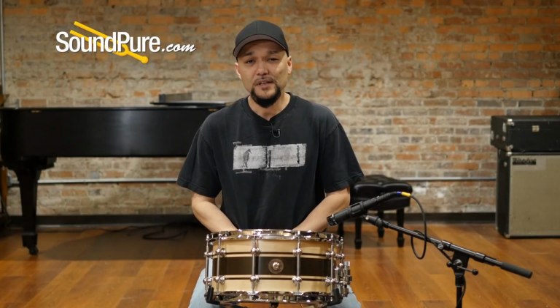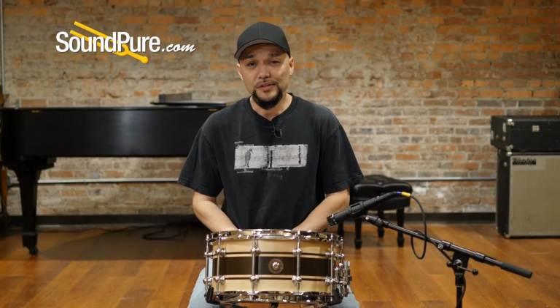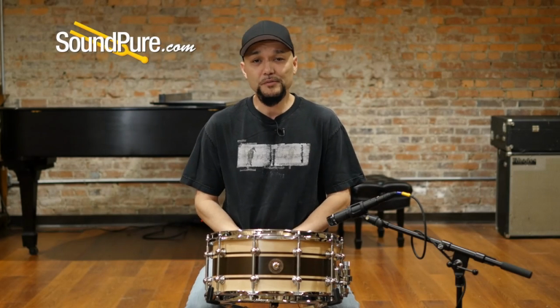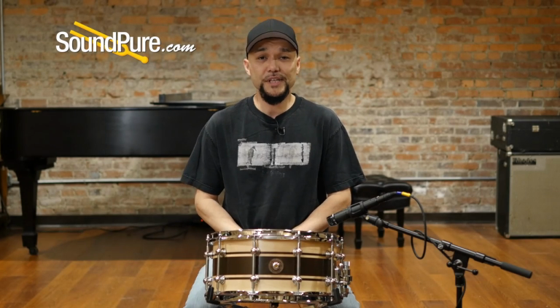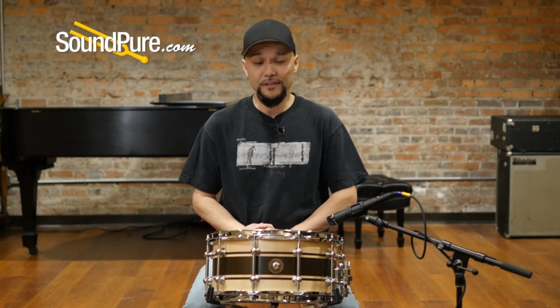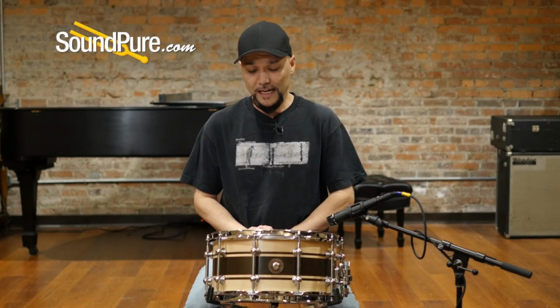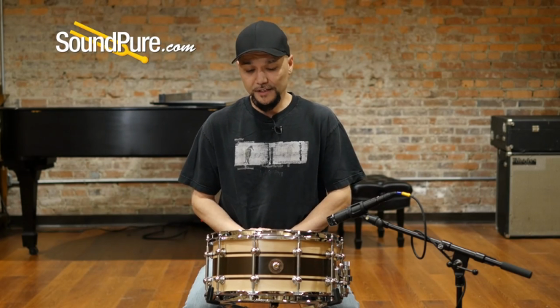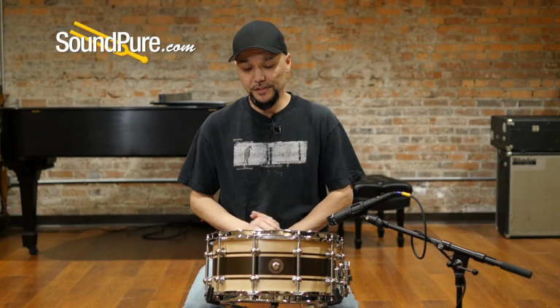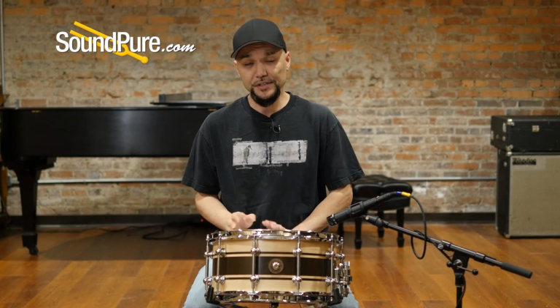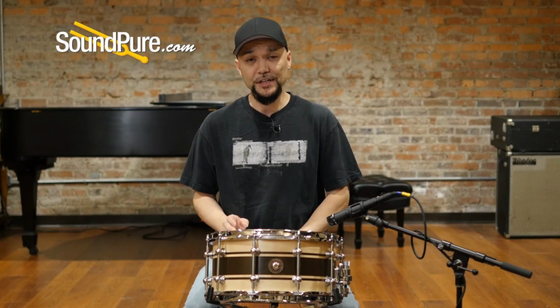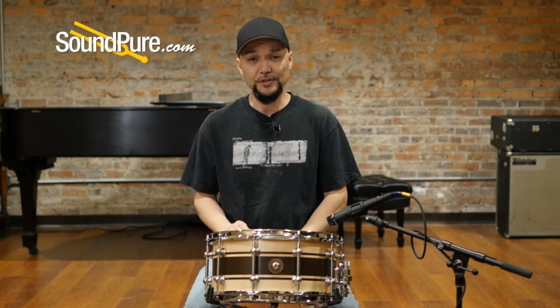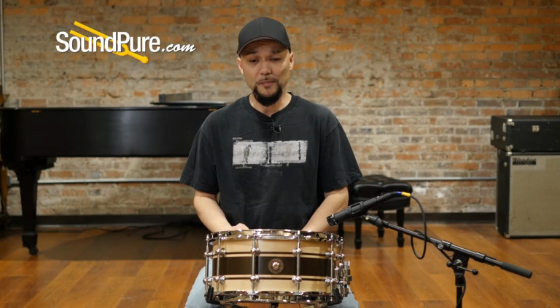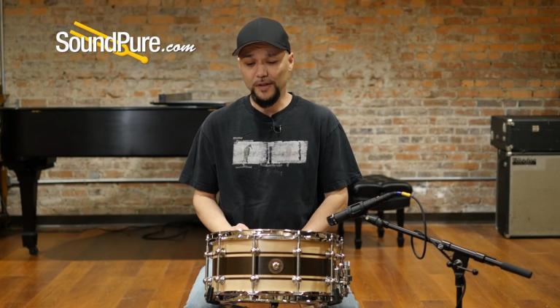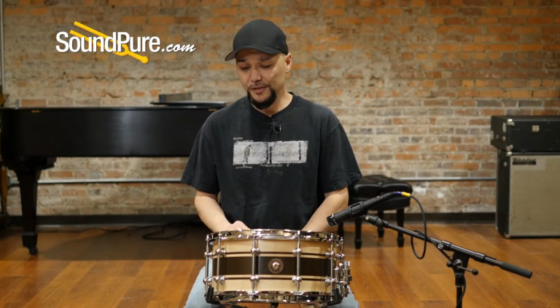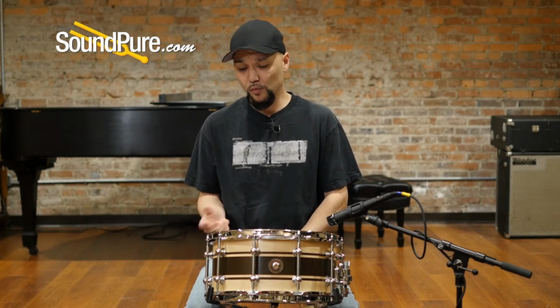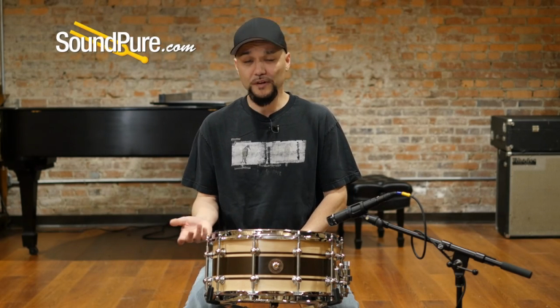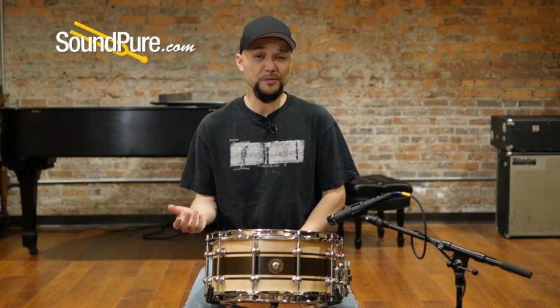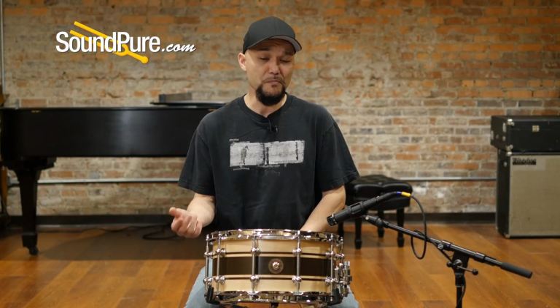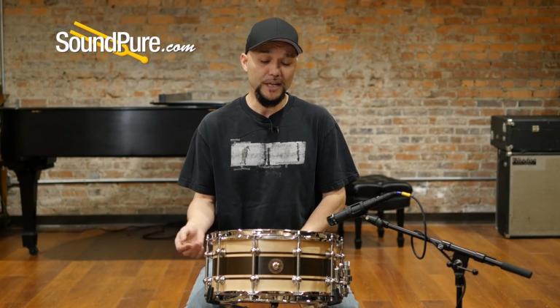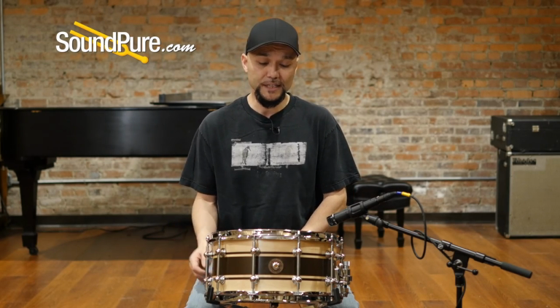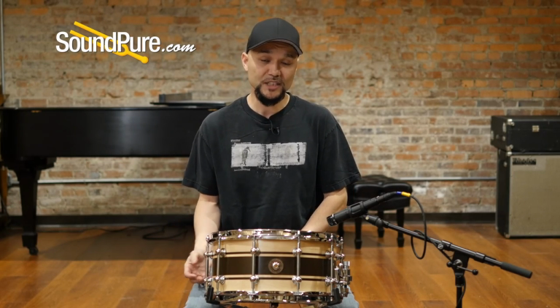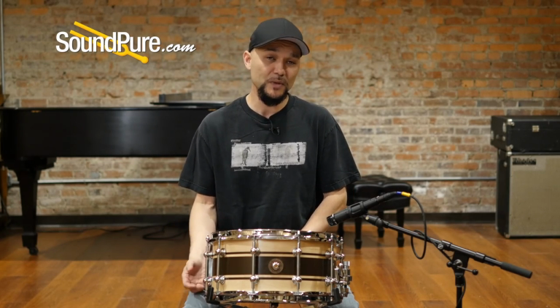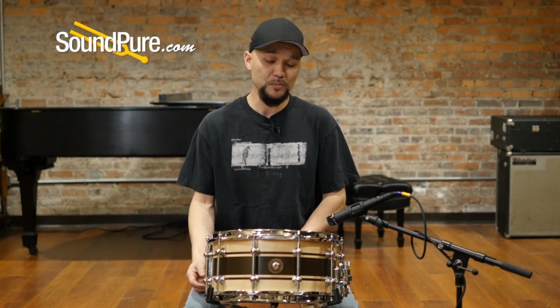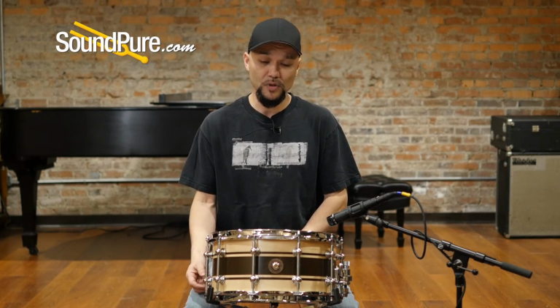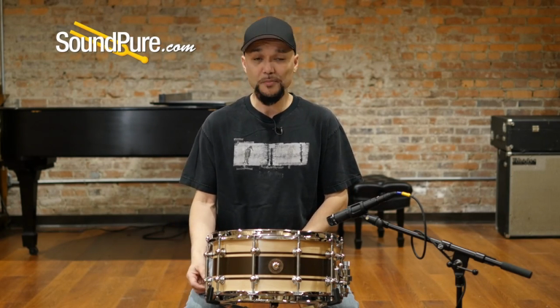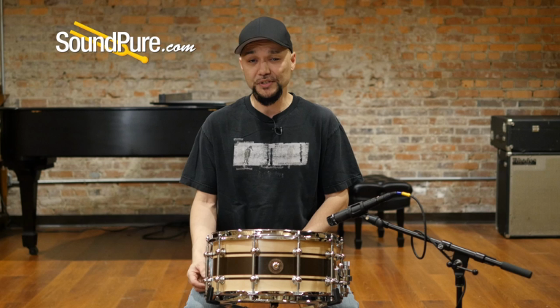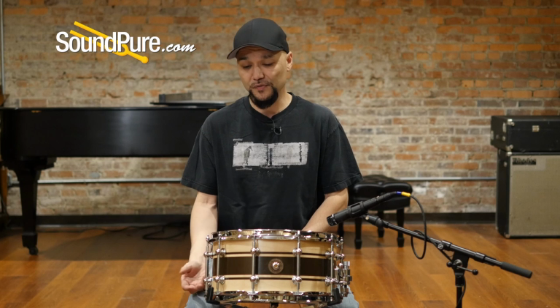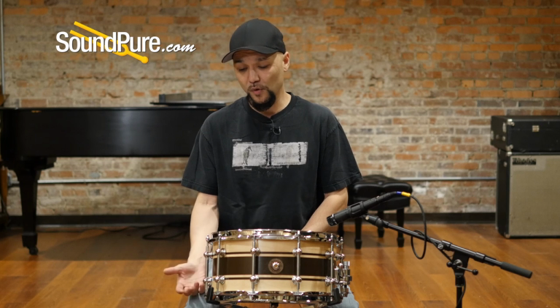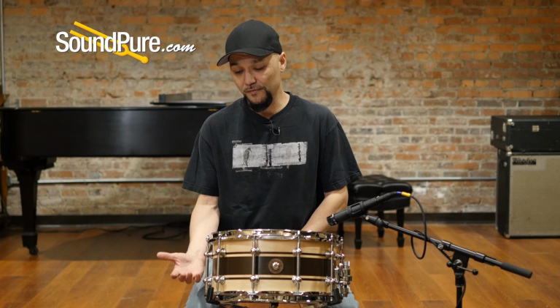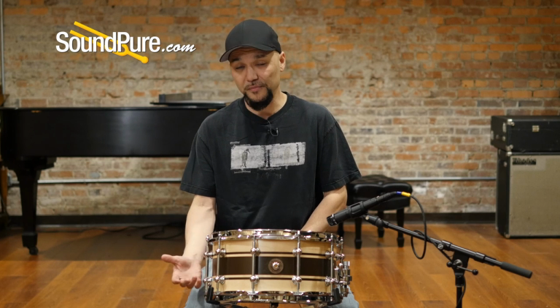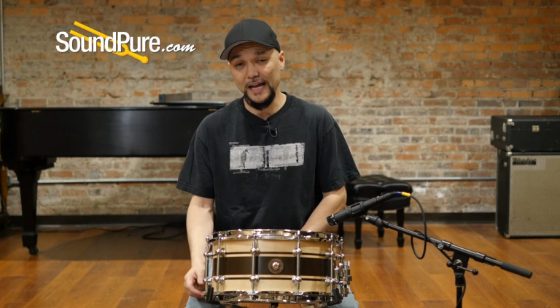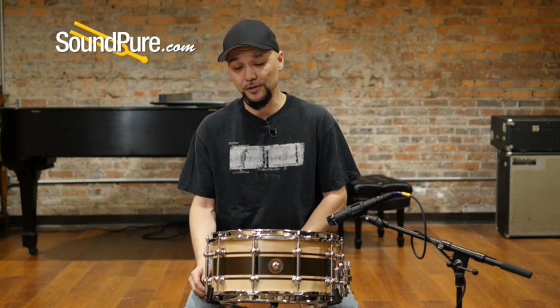So that was the Galleon Series snare drum. This is one of just many customizable options from Anchor.